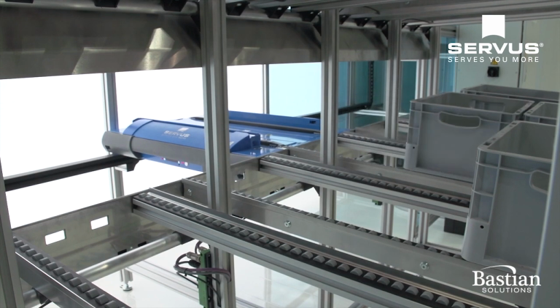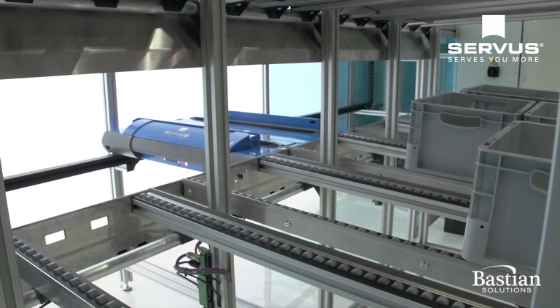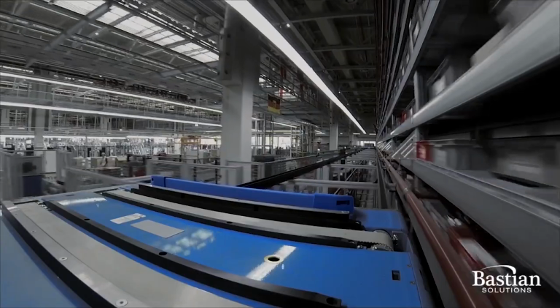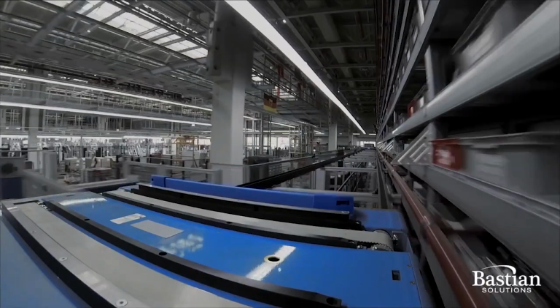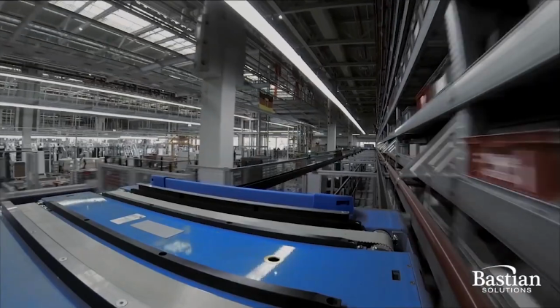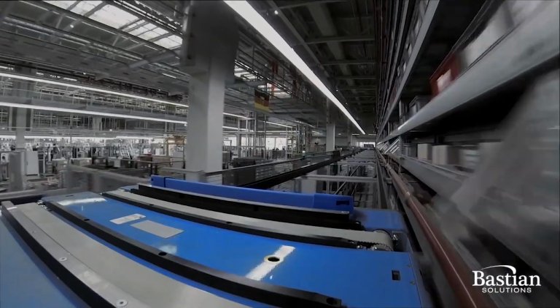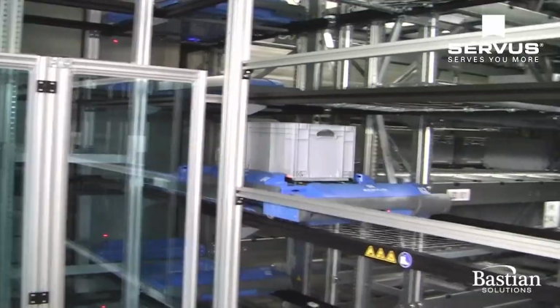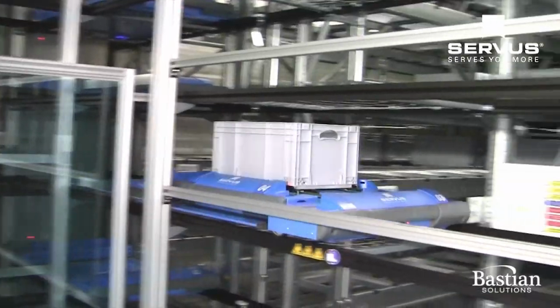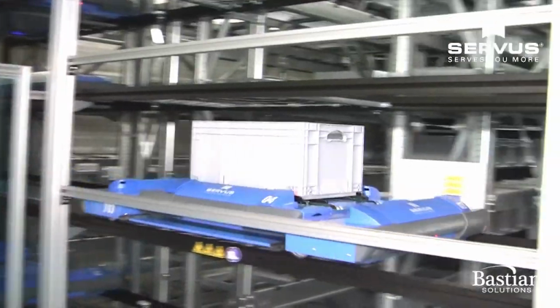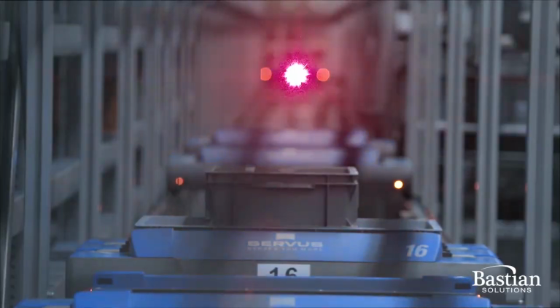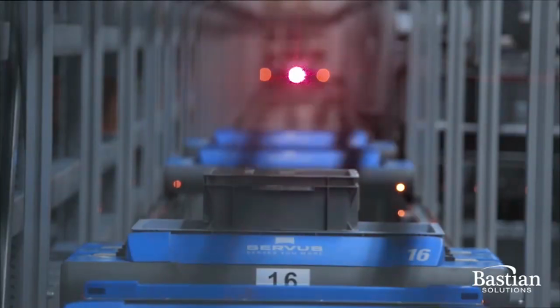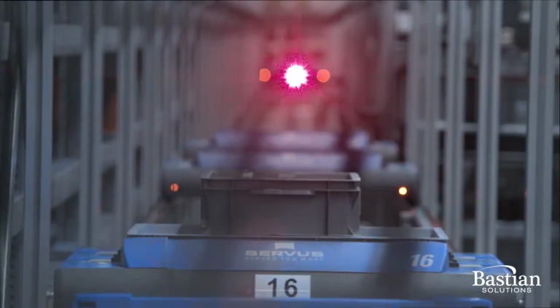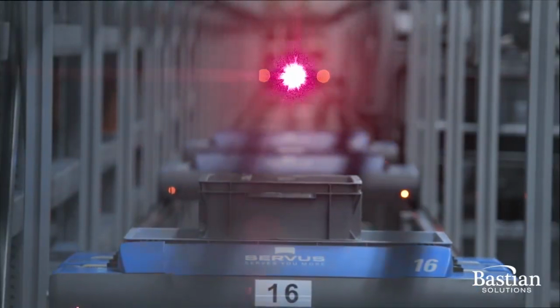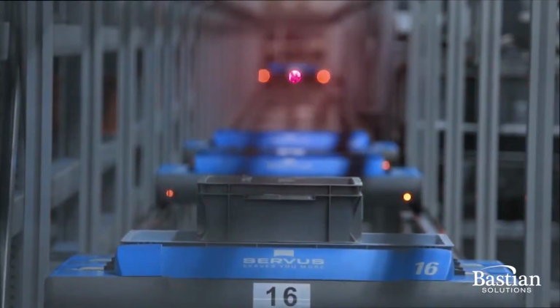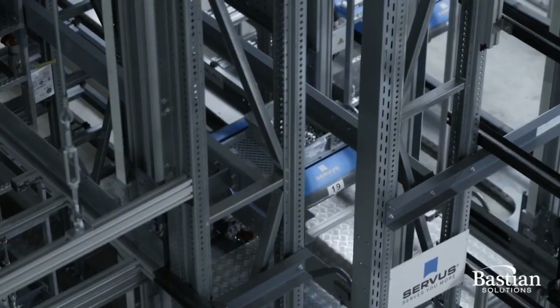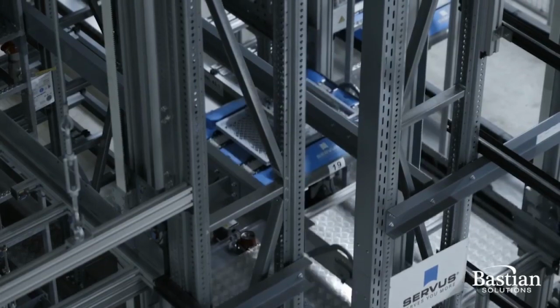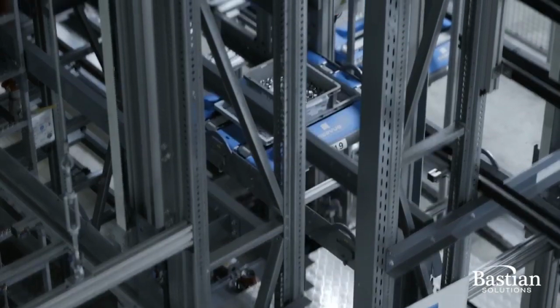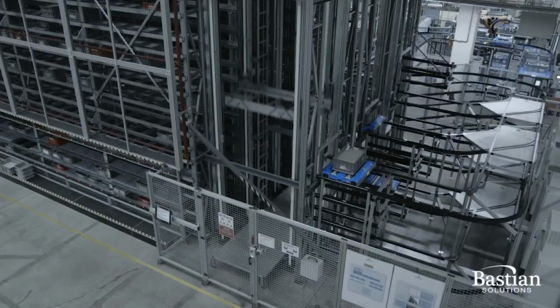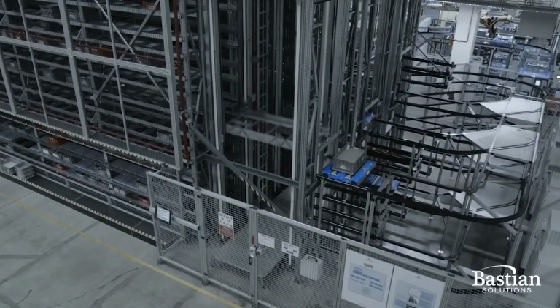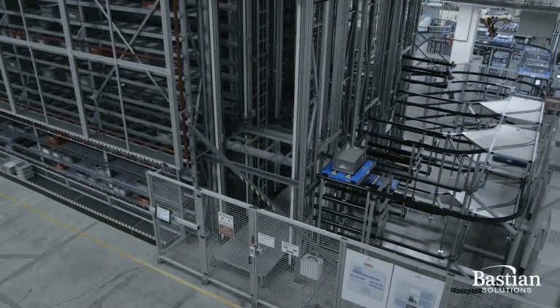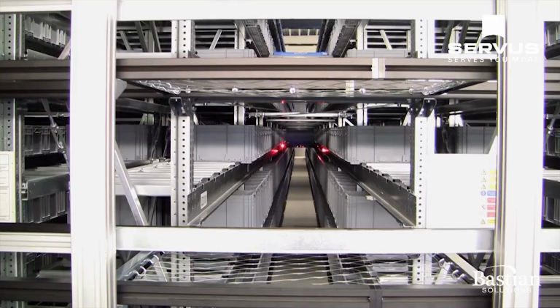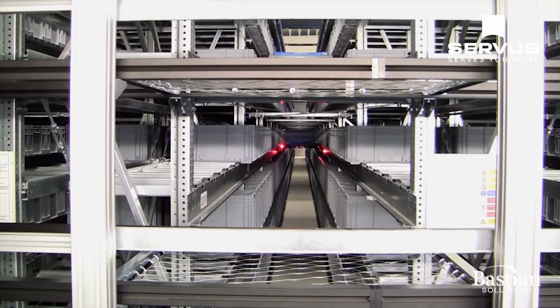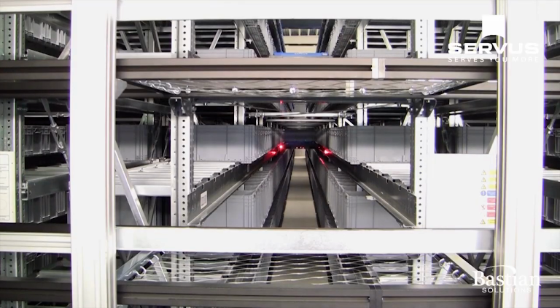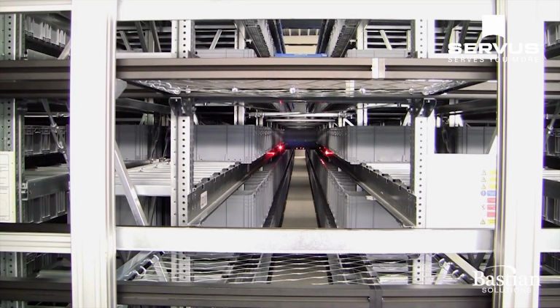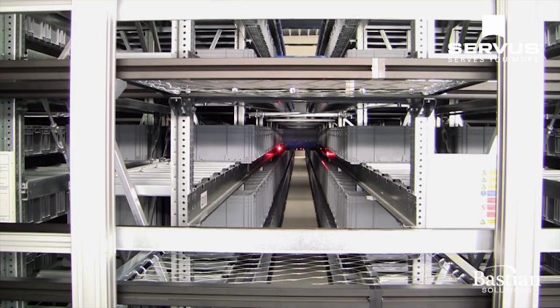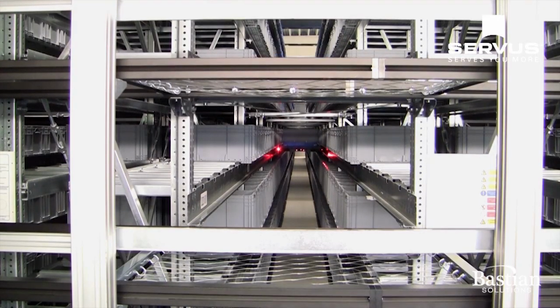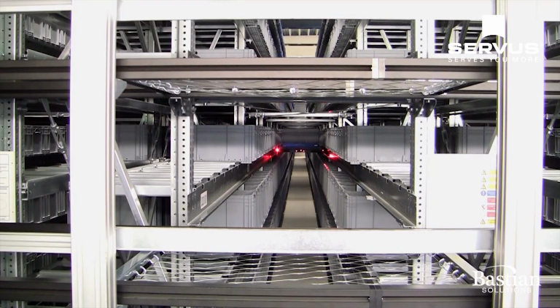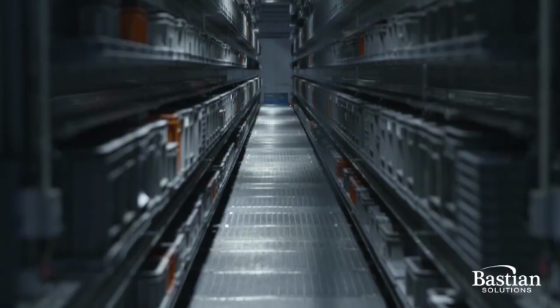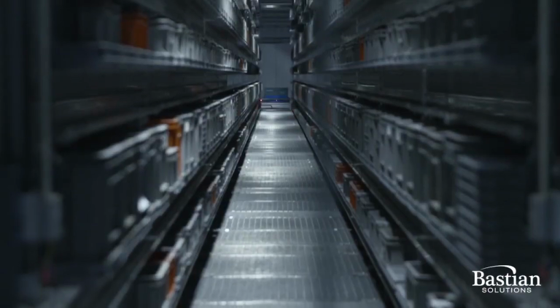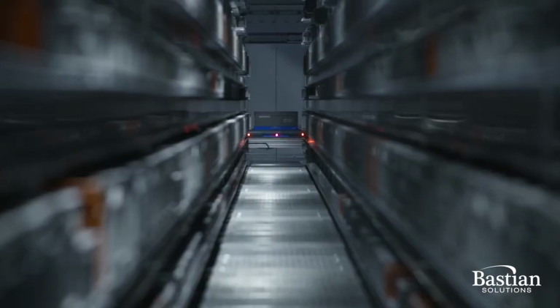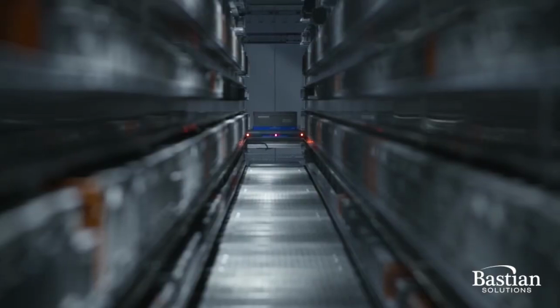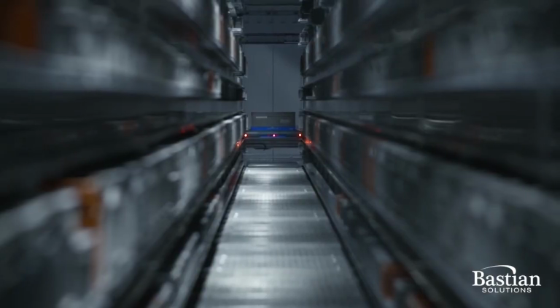Servus robotic shuttles offer speed, flexibility, space efficiency and an excellent total cost of operations.